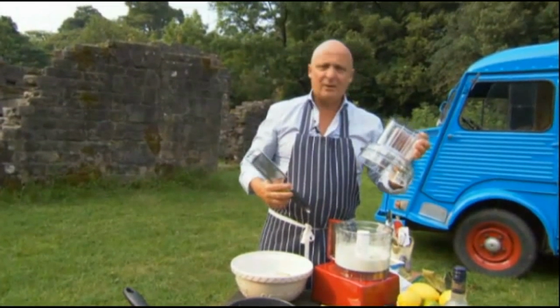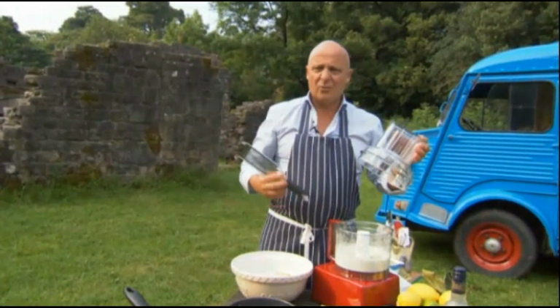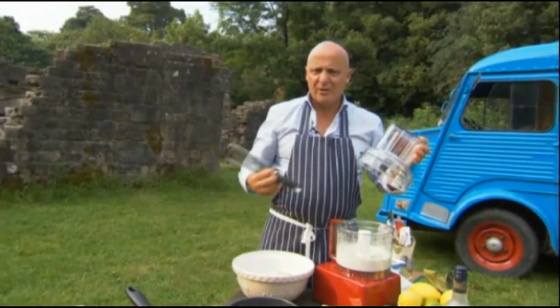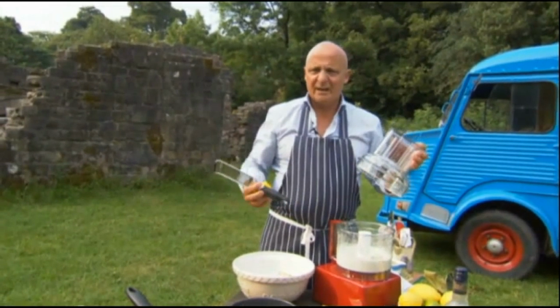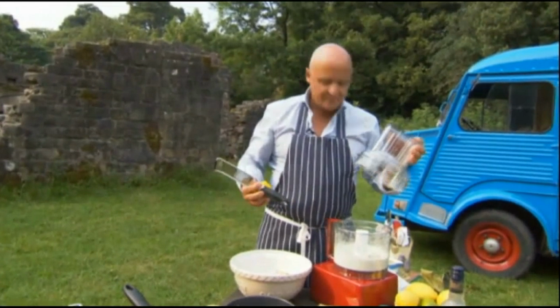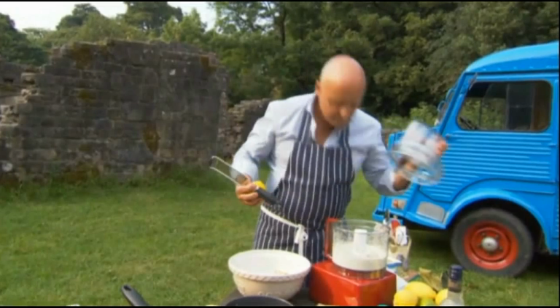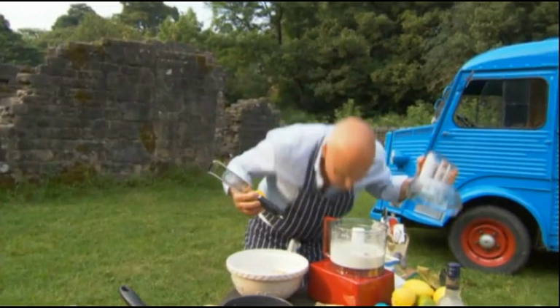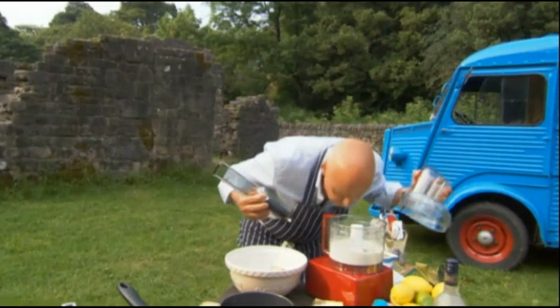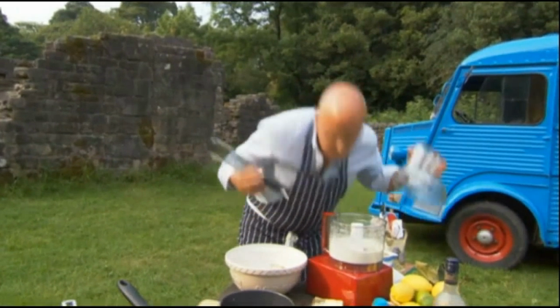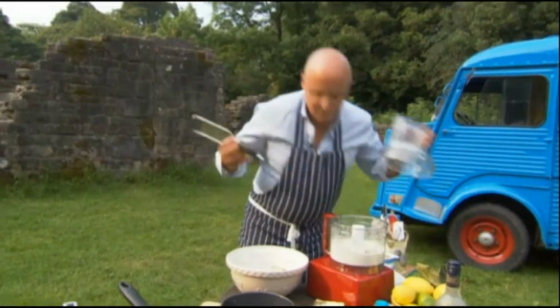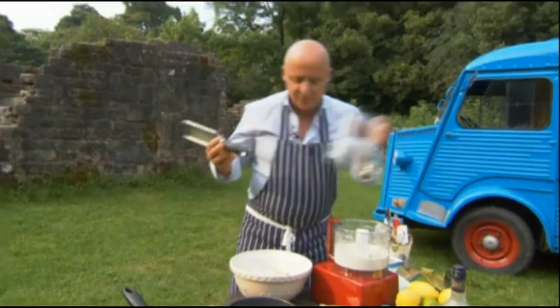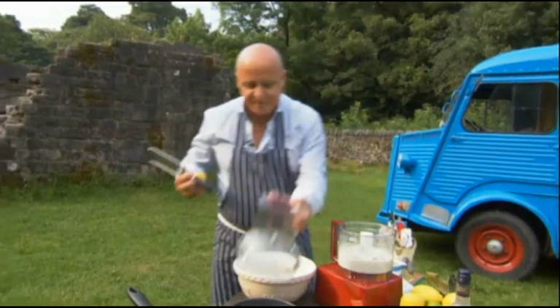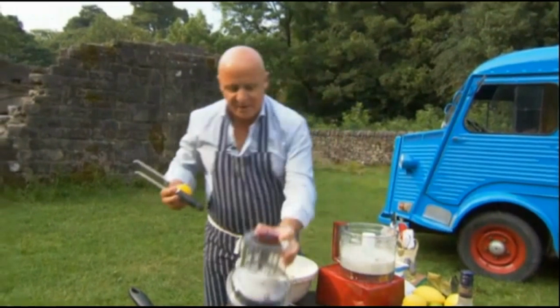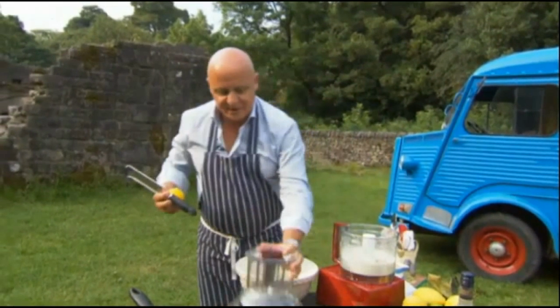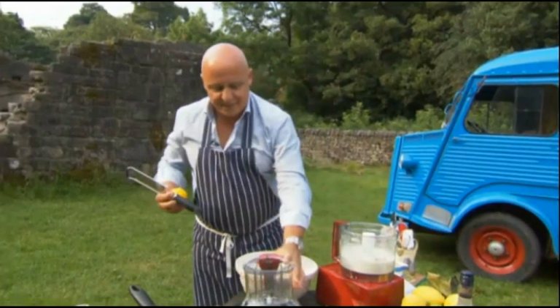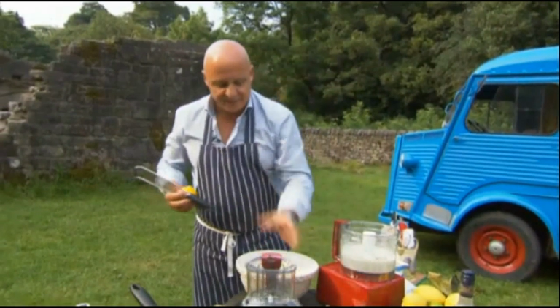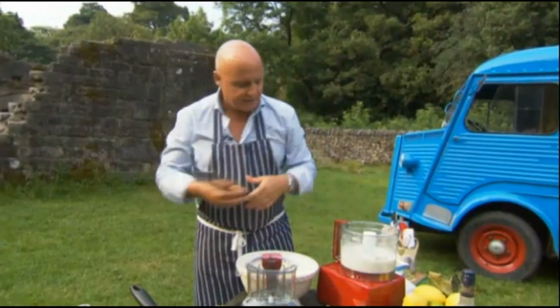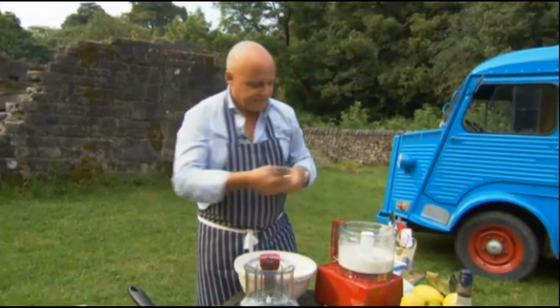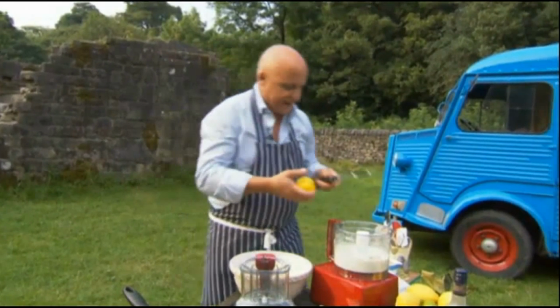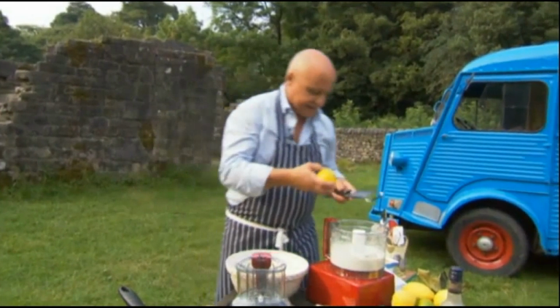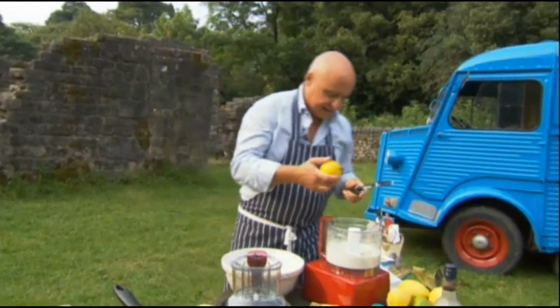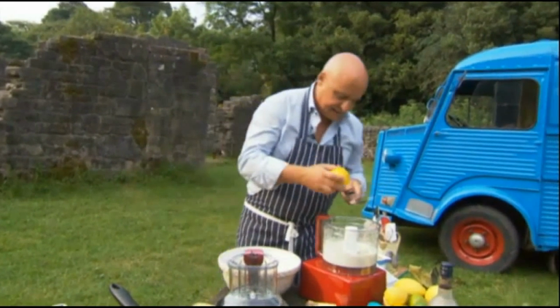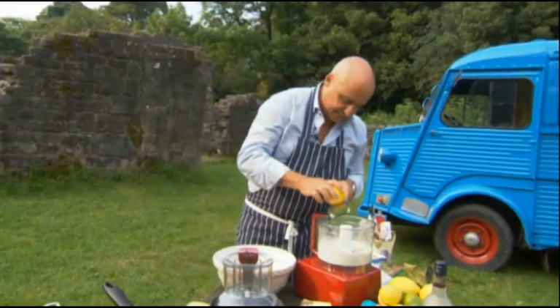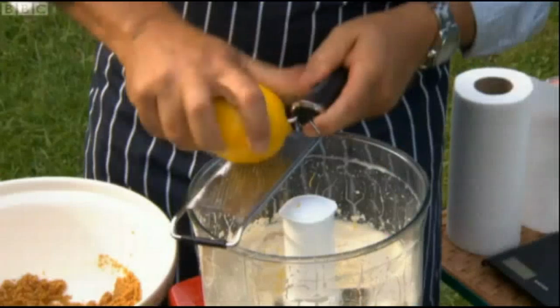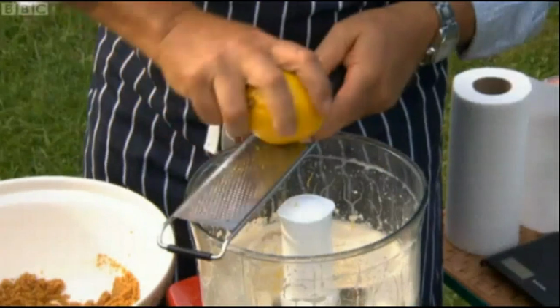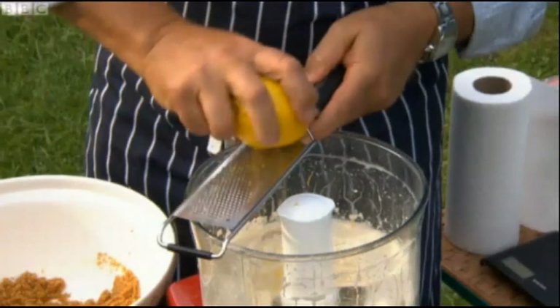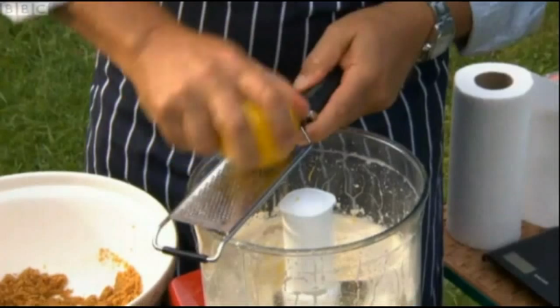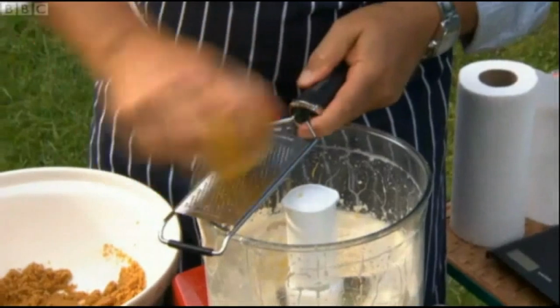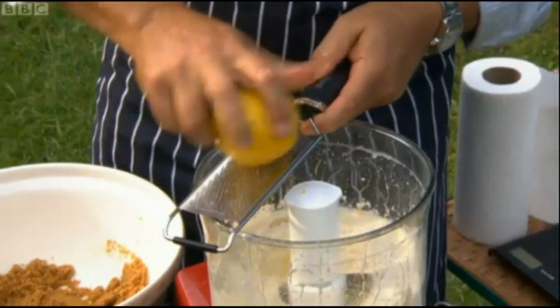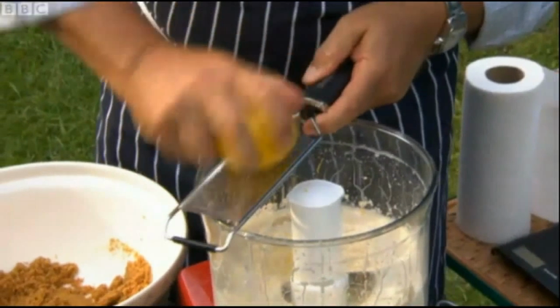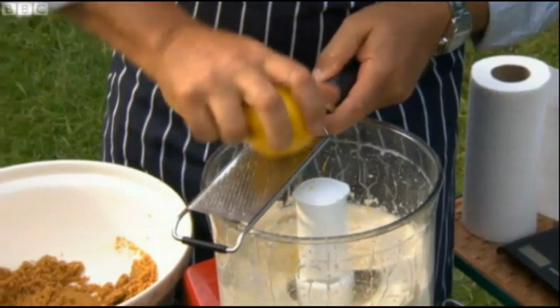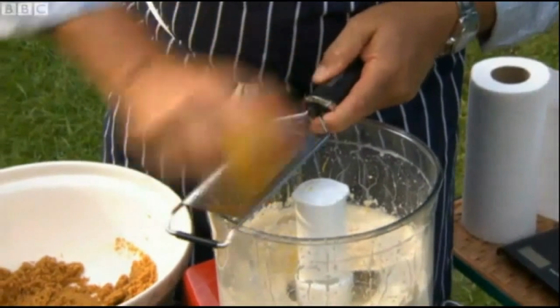That already looks and smells absolutely fantastic. Zest of a lemon straight in there.